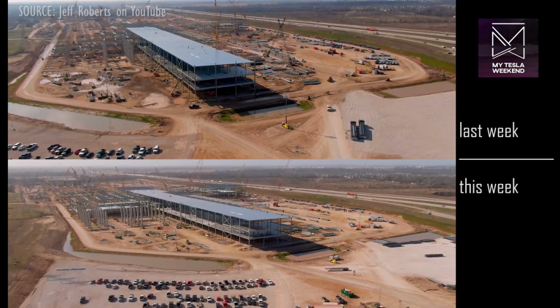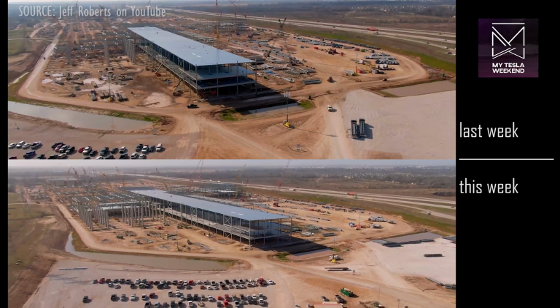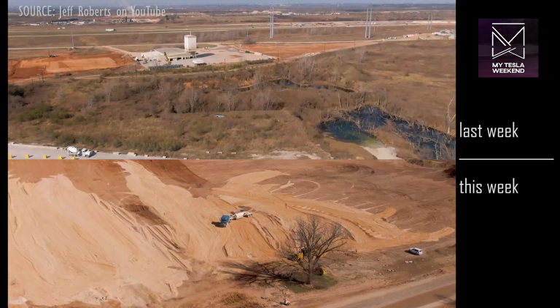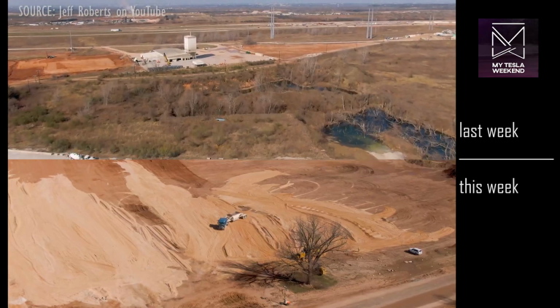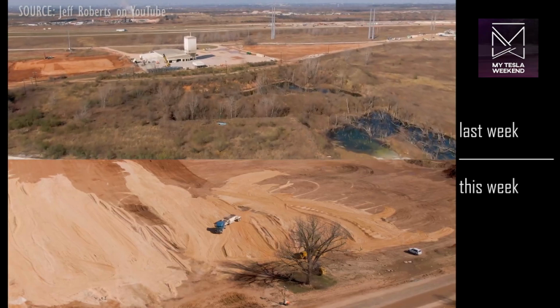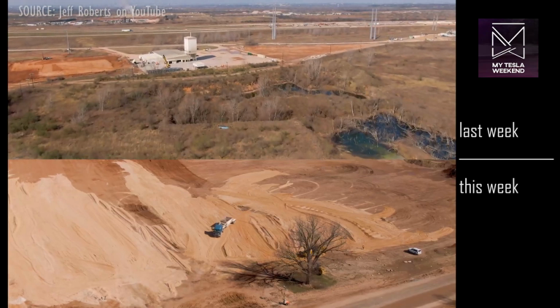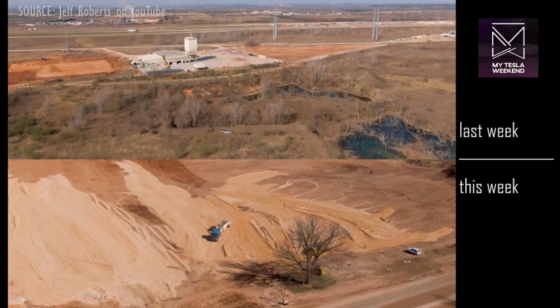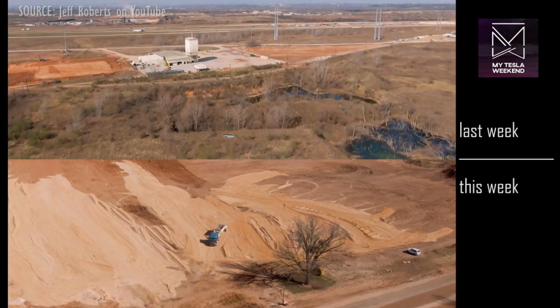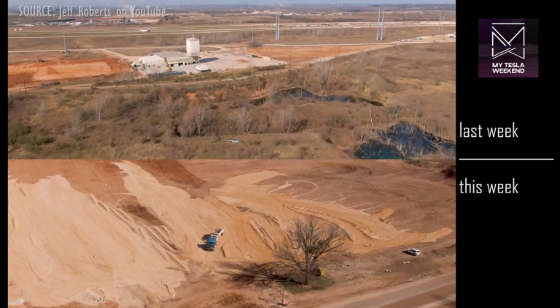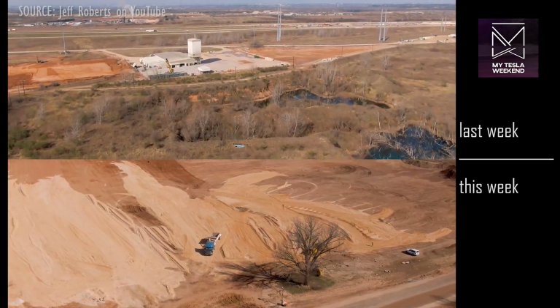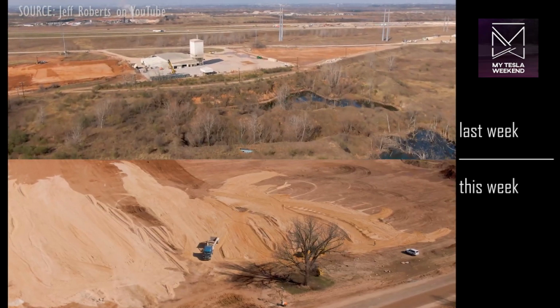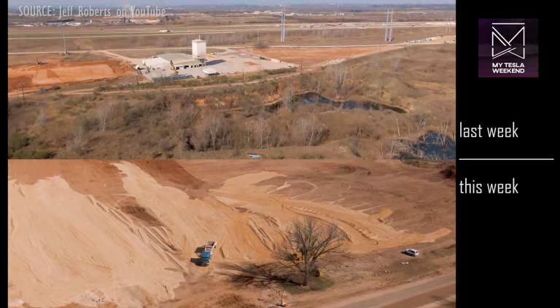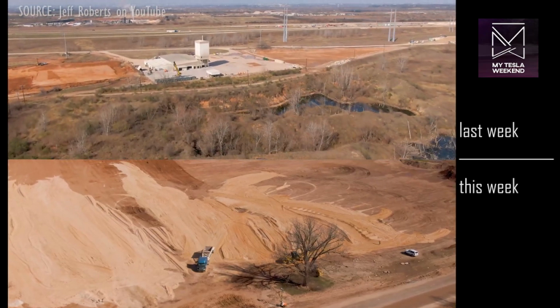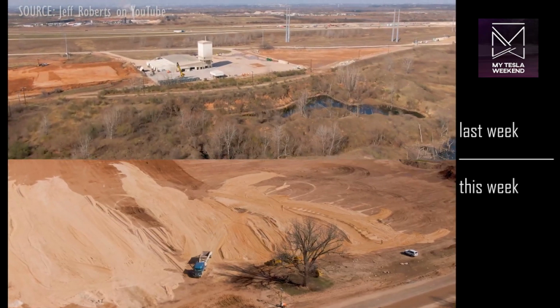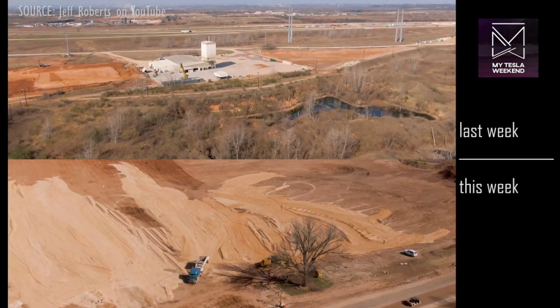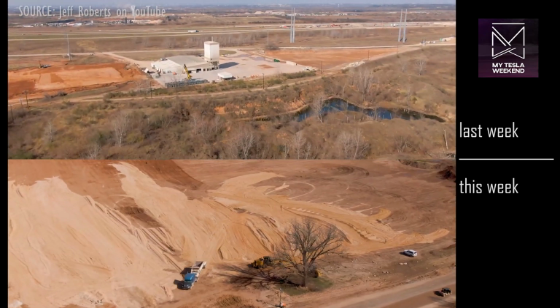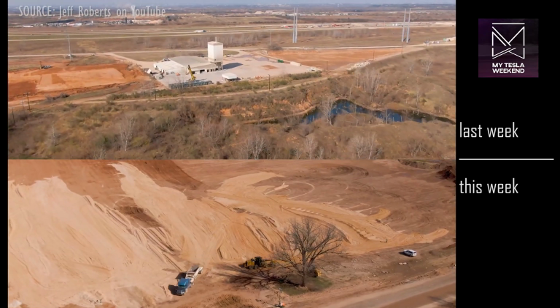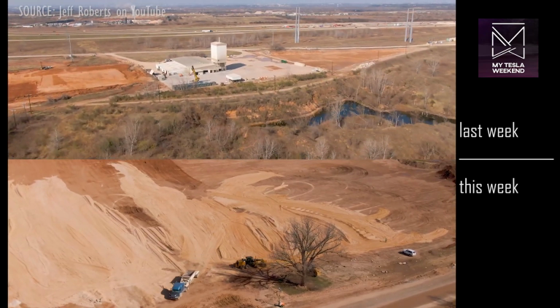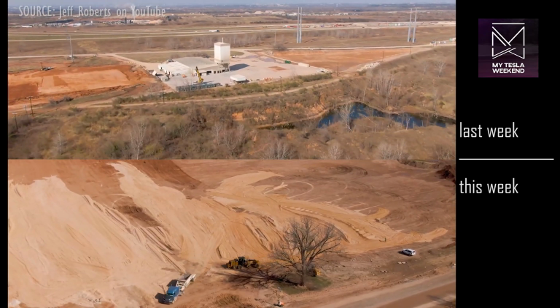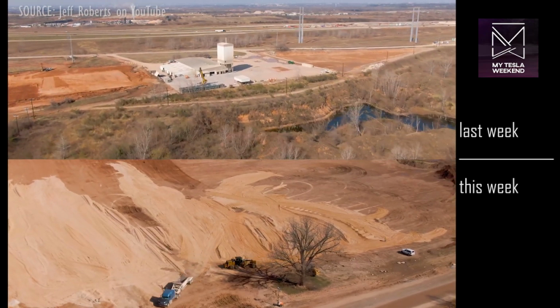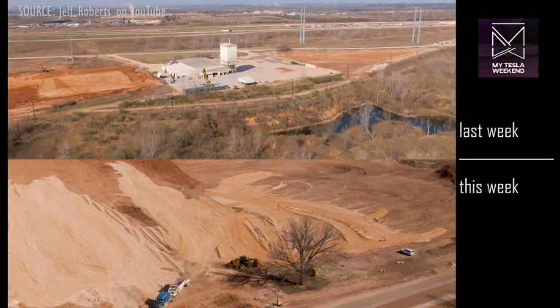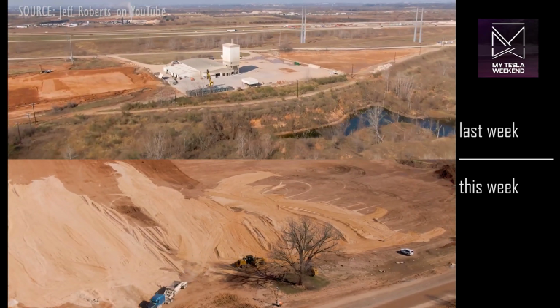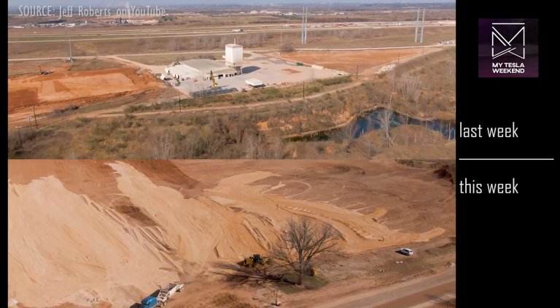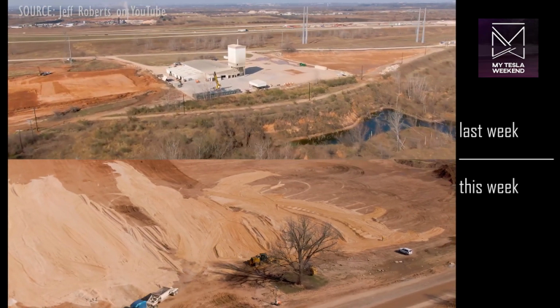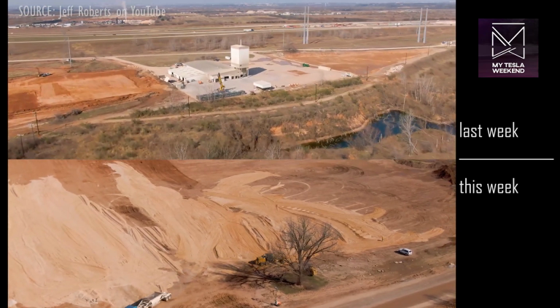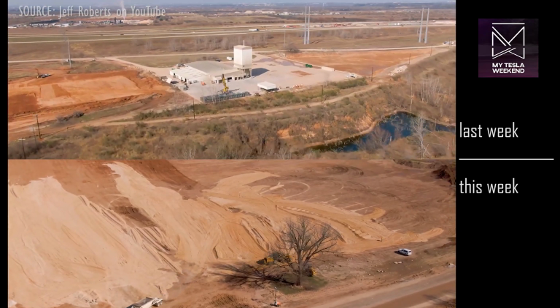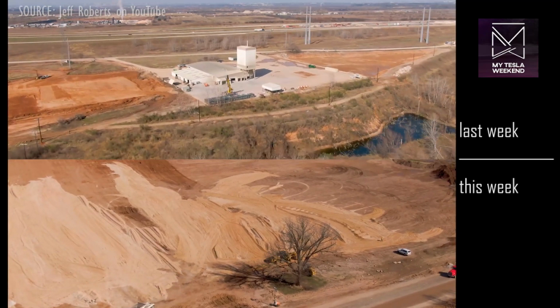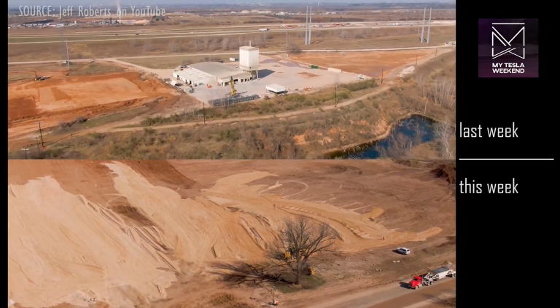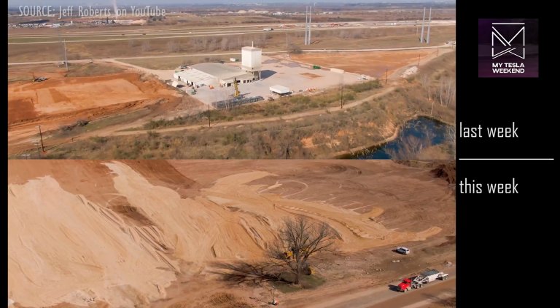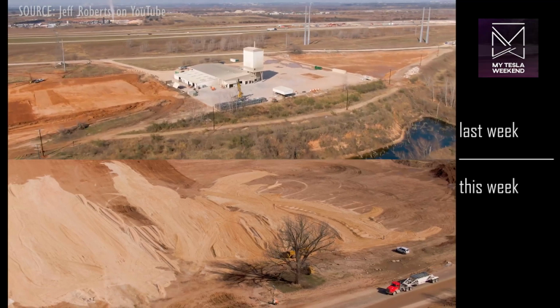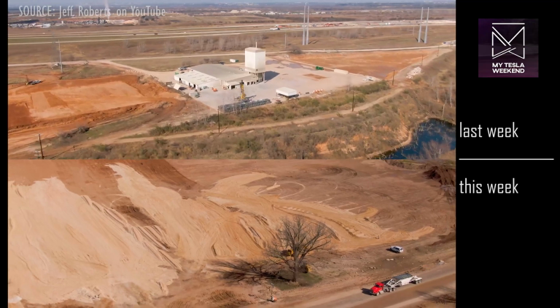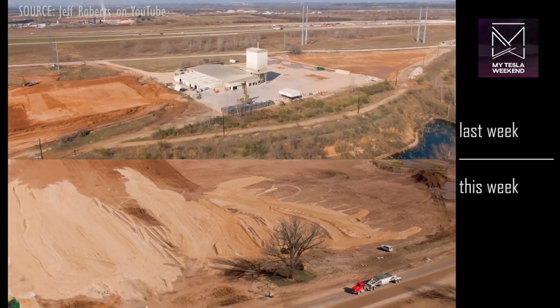There are also some areas with new earthworks, for reasons as yet unknown.